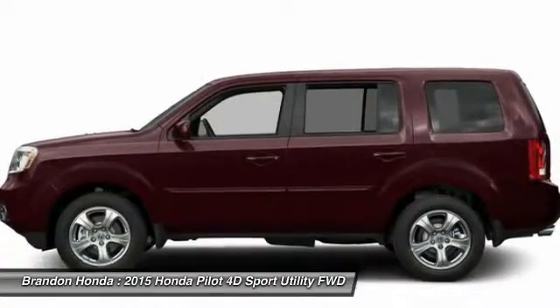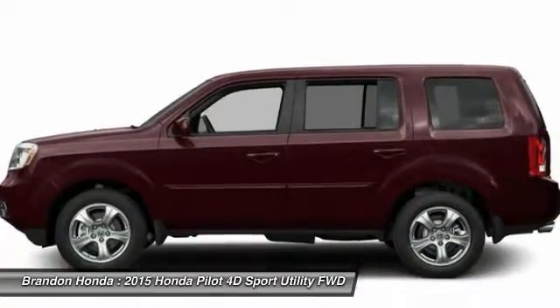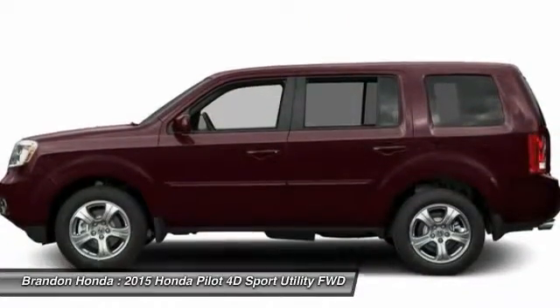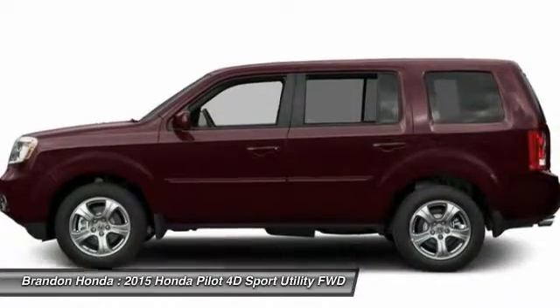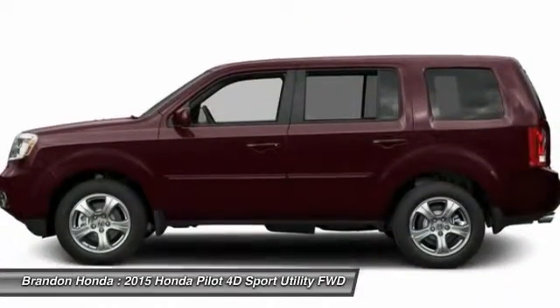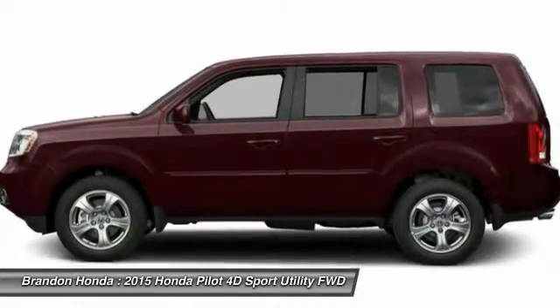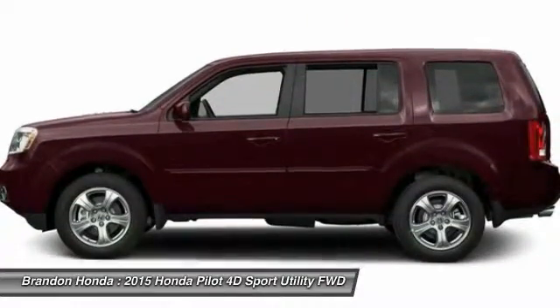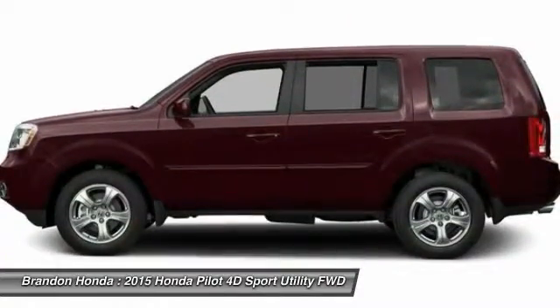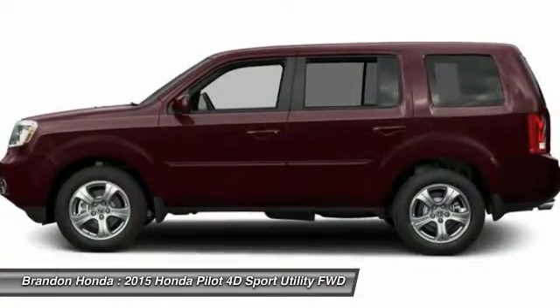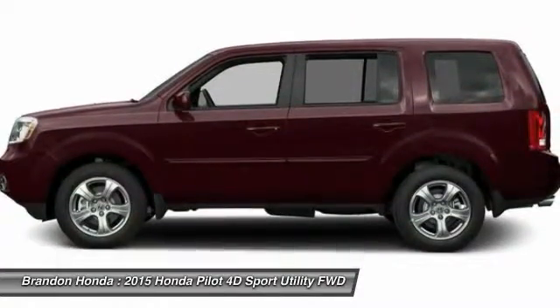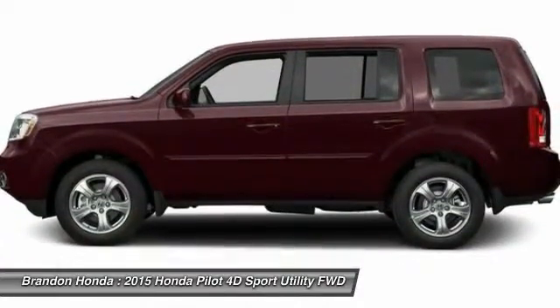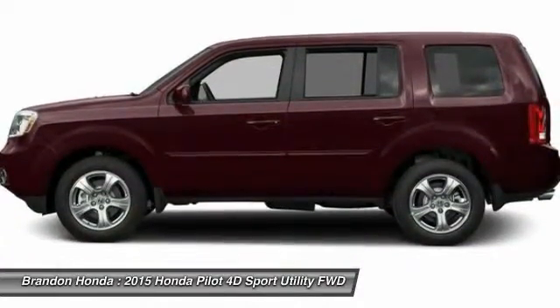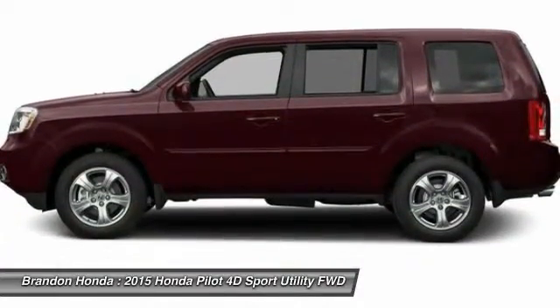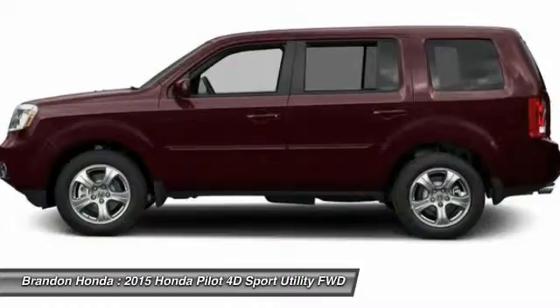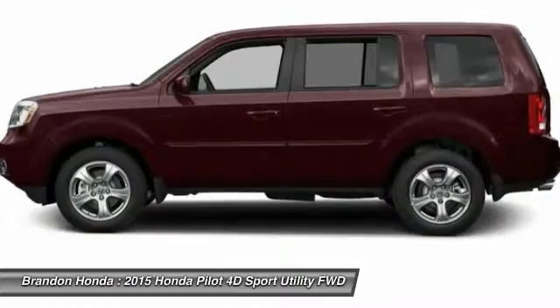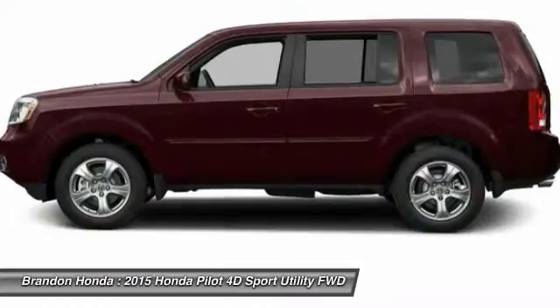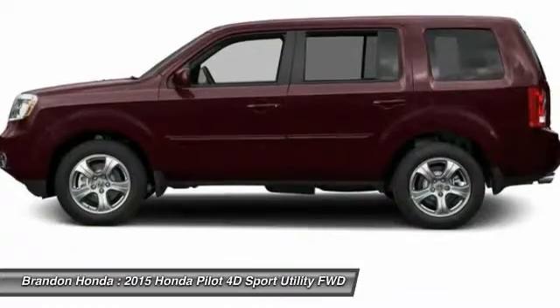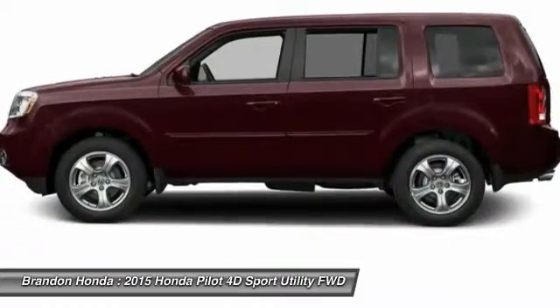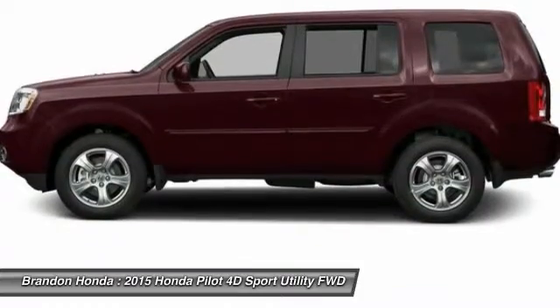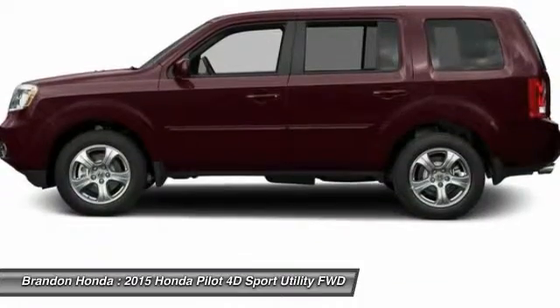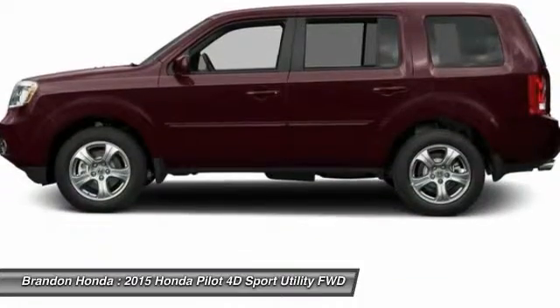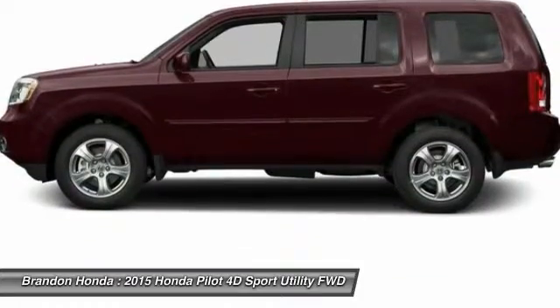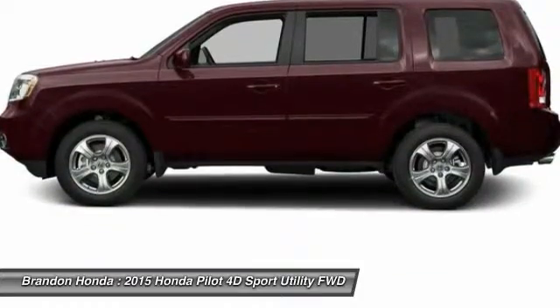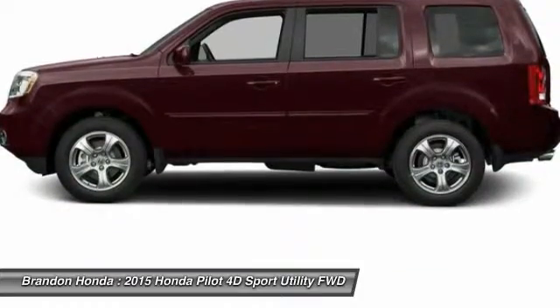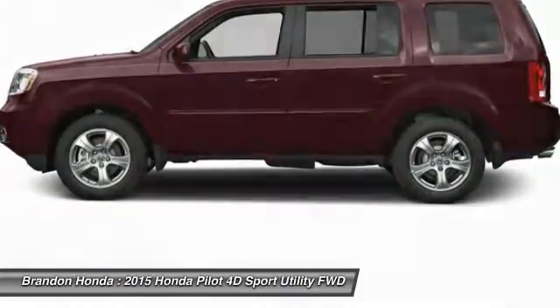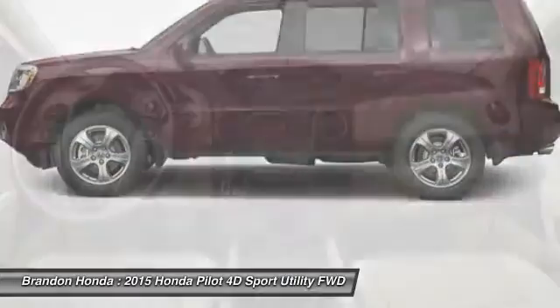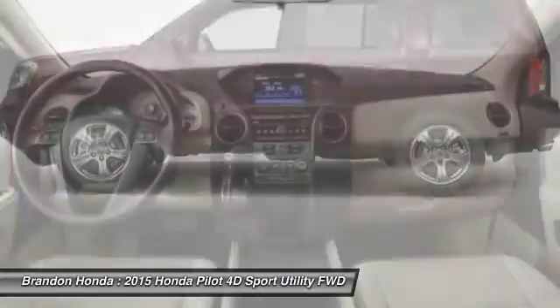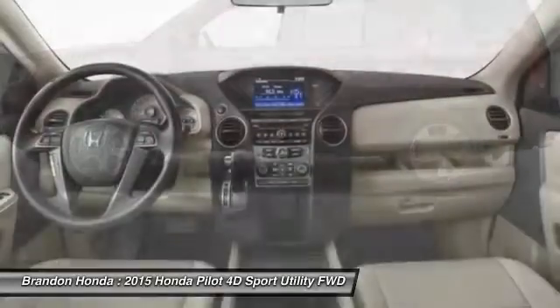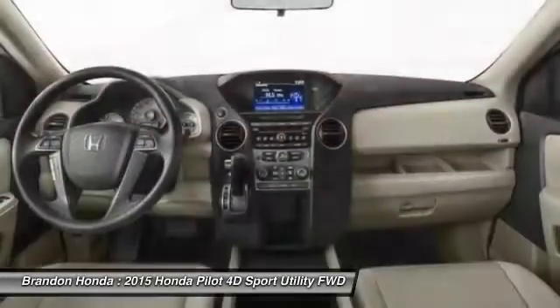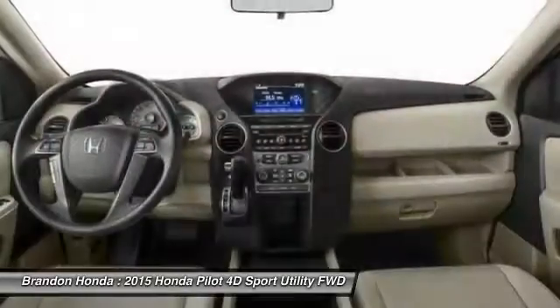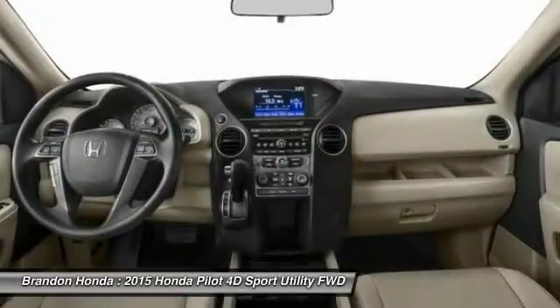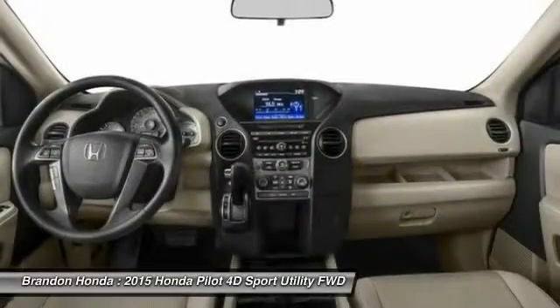Tow hitch, backup camera, Bluetooth, adjustable steering wheel, and driver airbag.